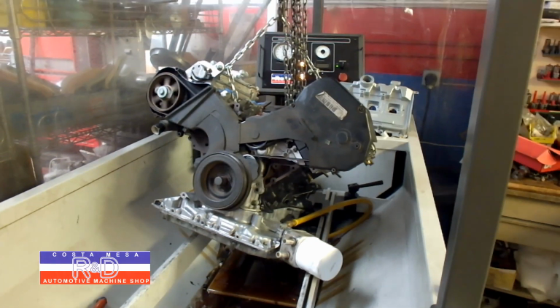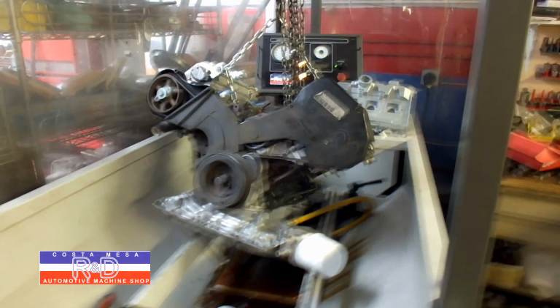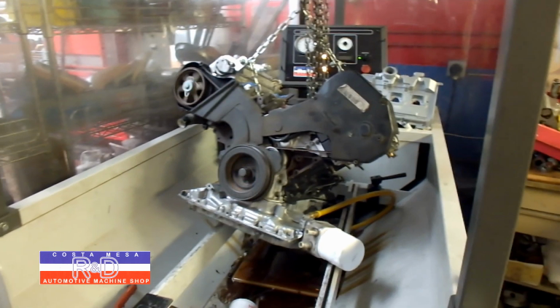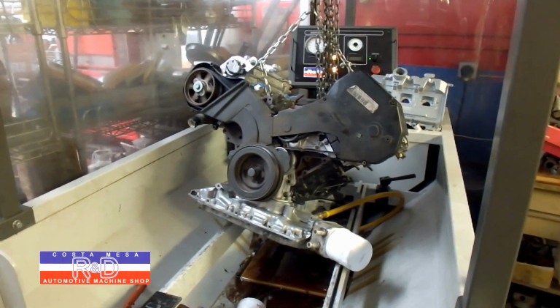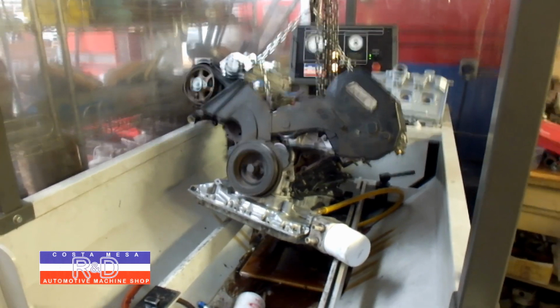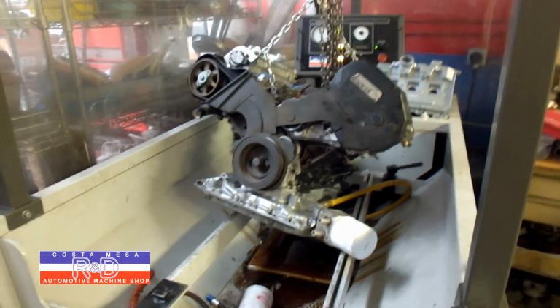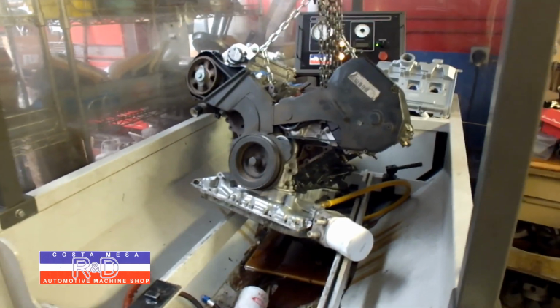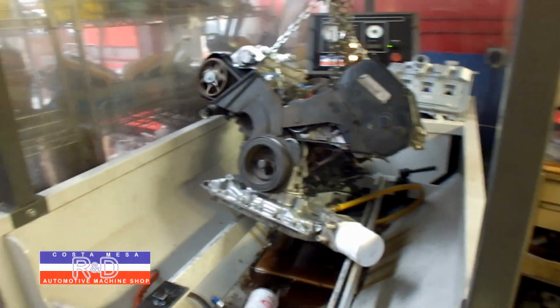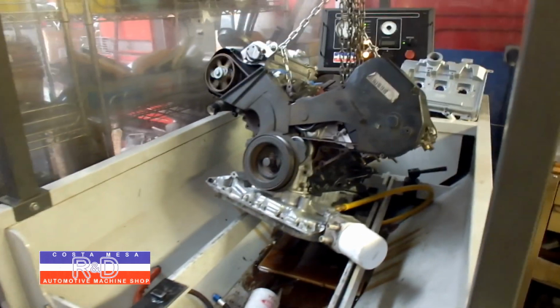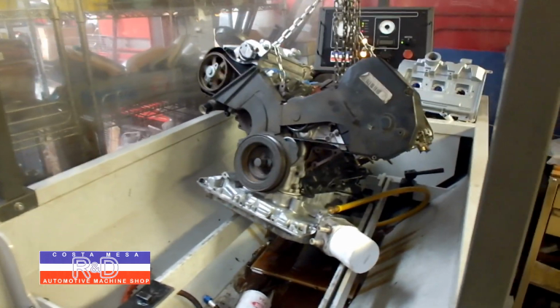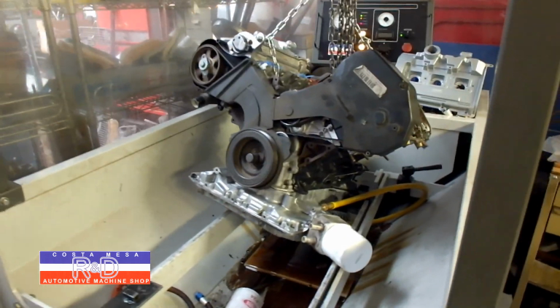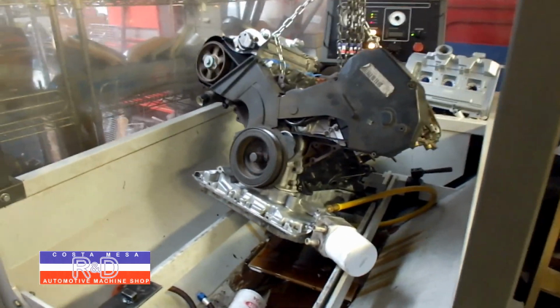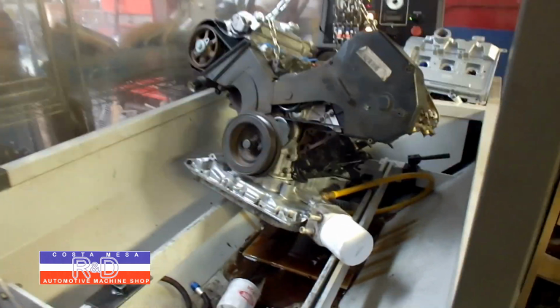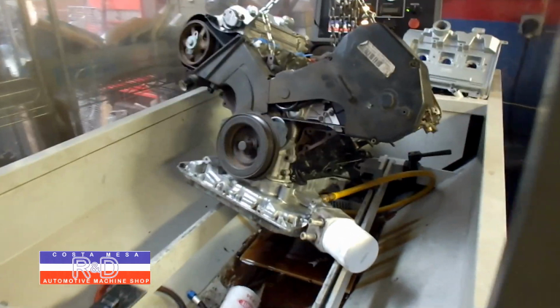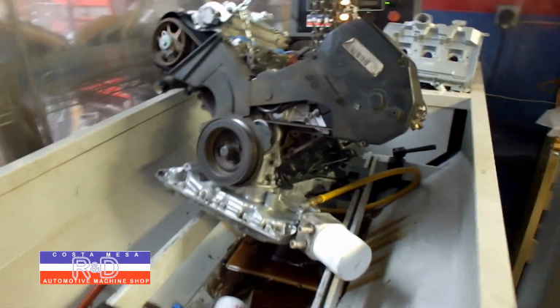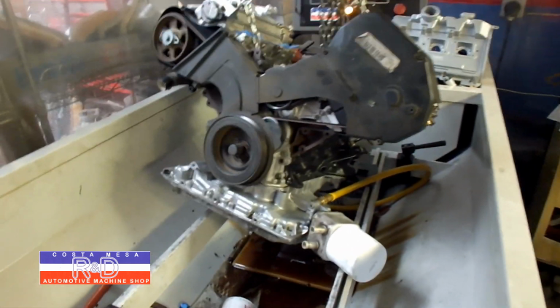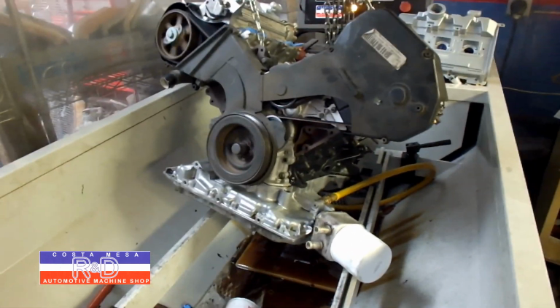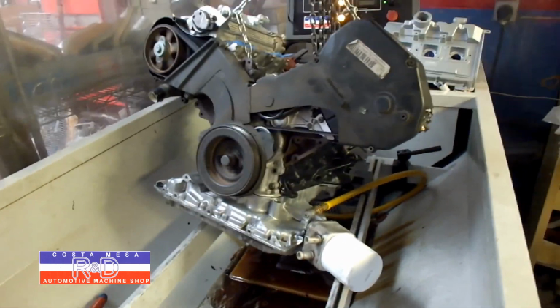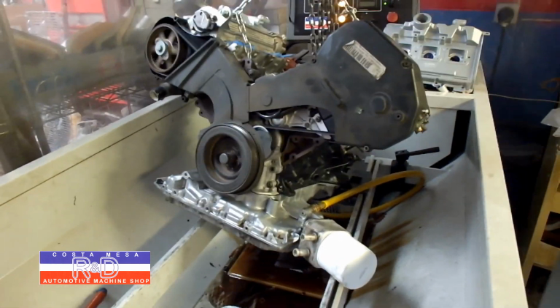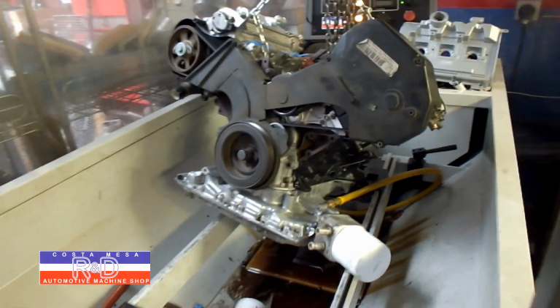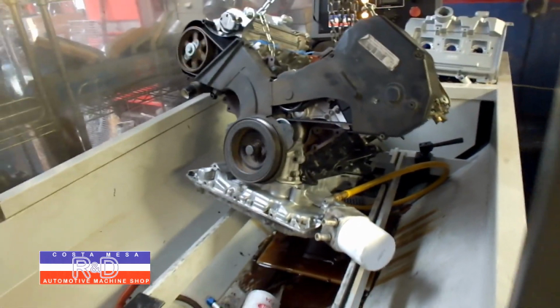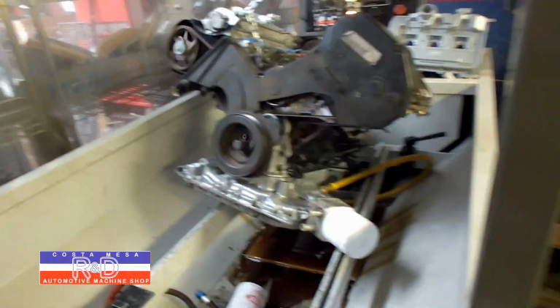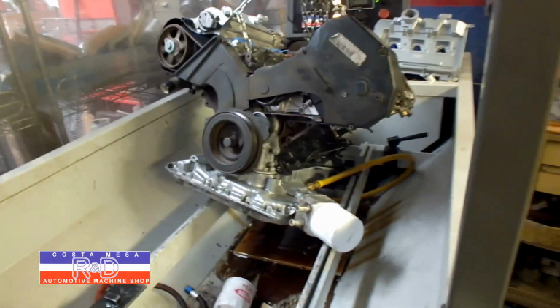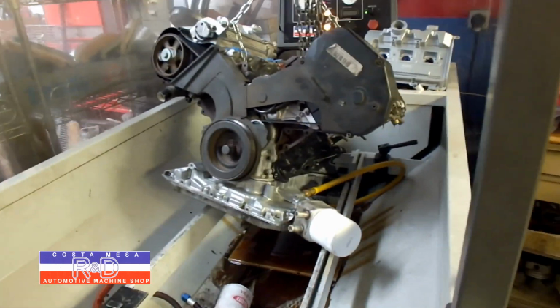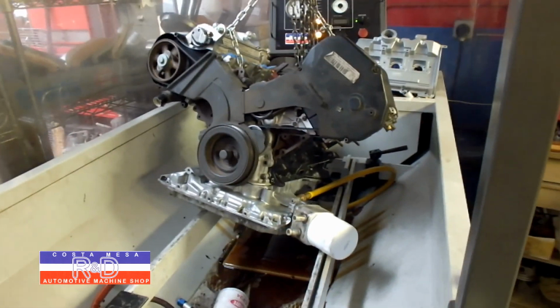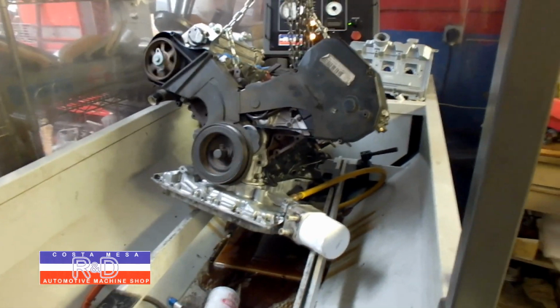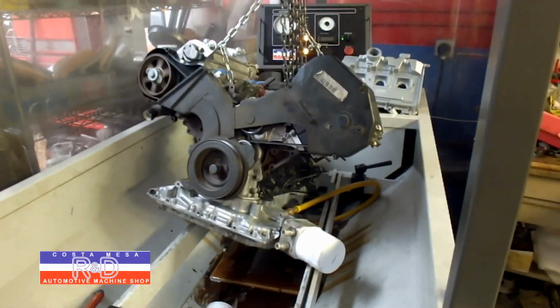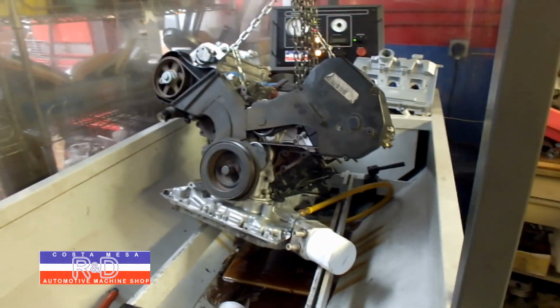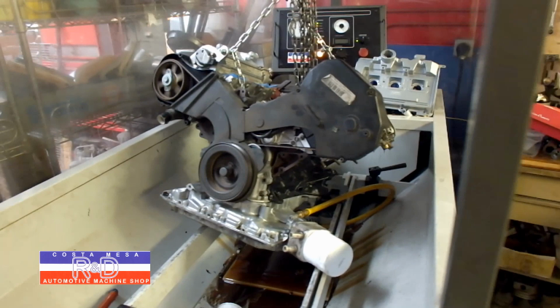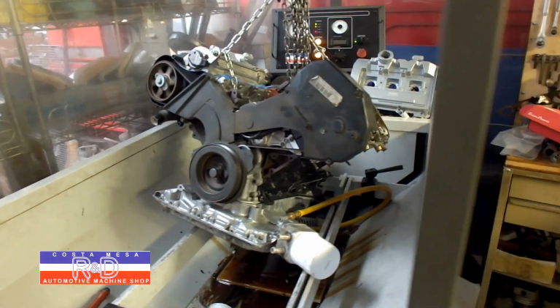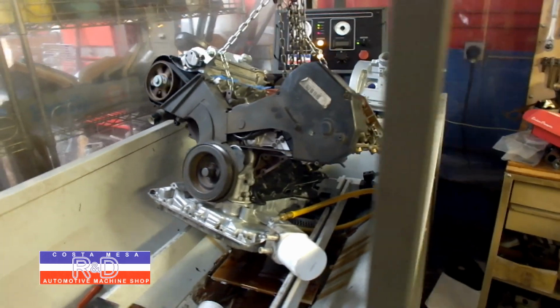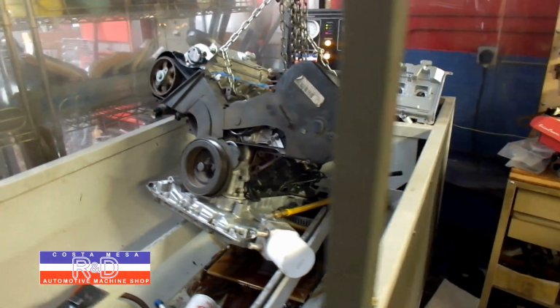If you have any questions about Audi engine rebuilding, give me a call here at Costa Mesa R&D. We'll see you soon.